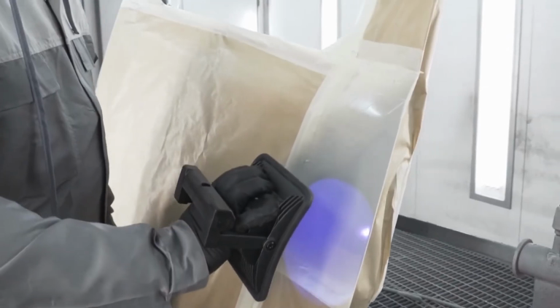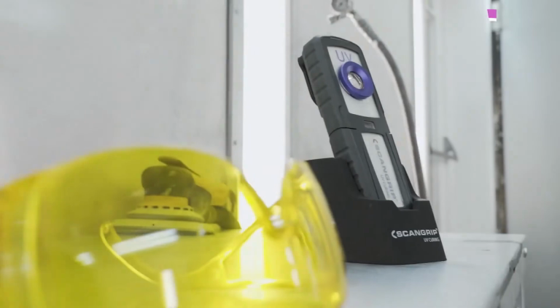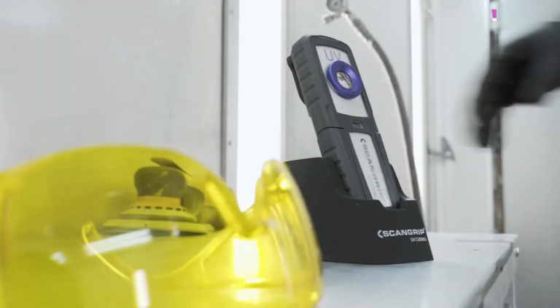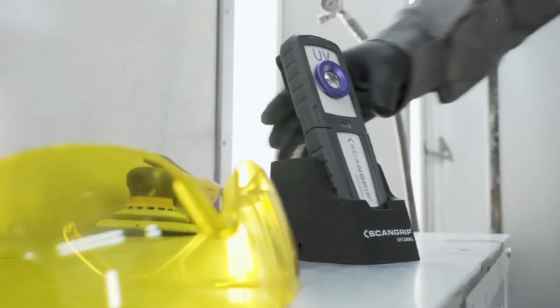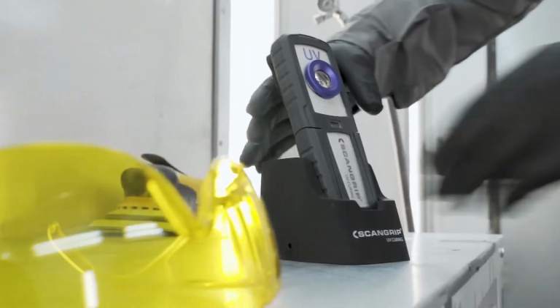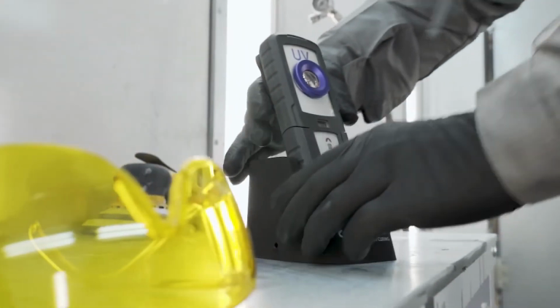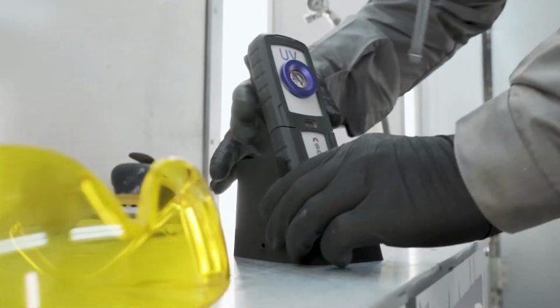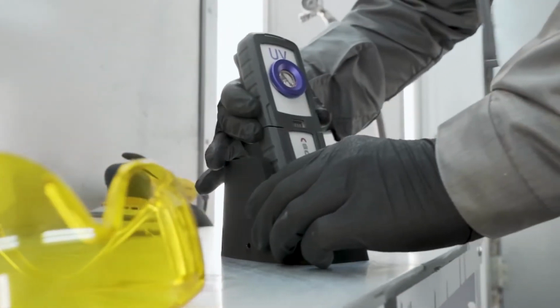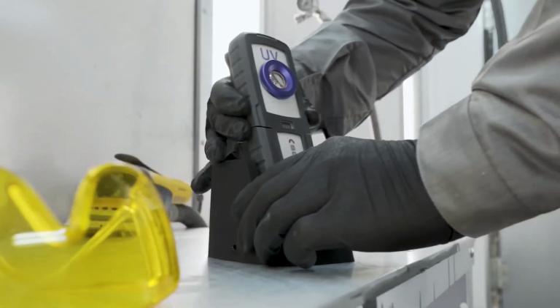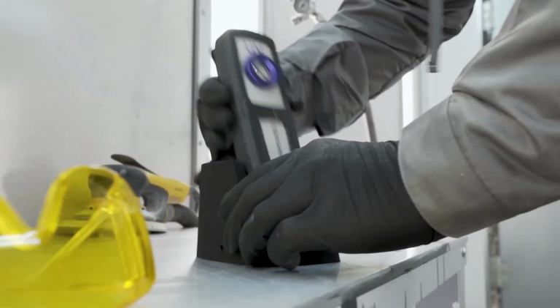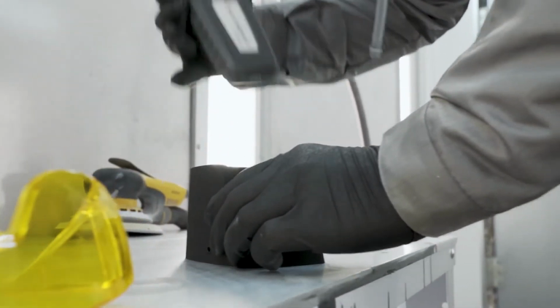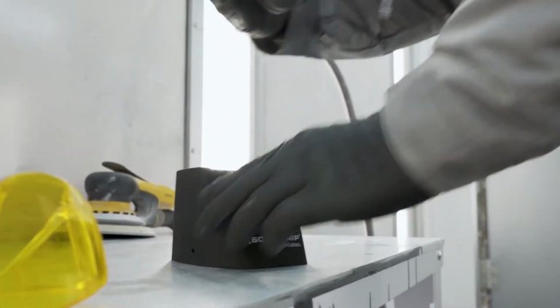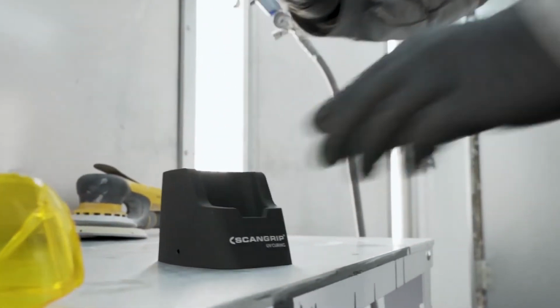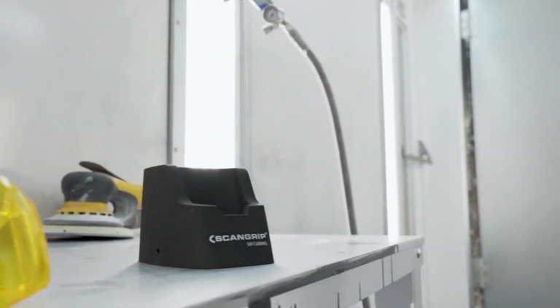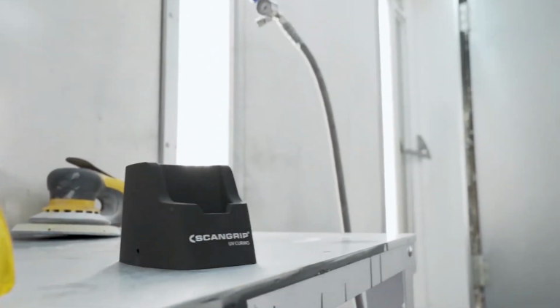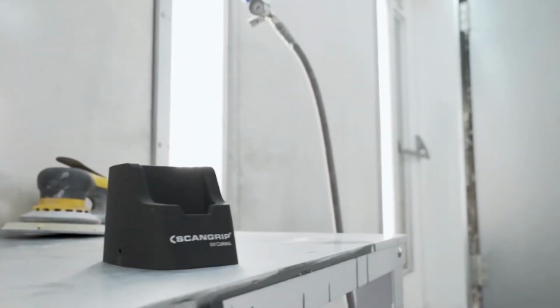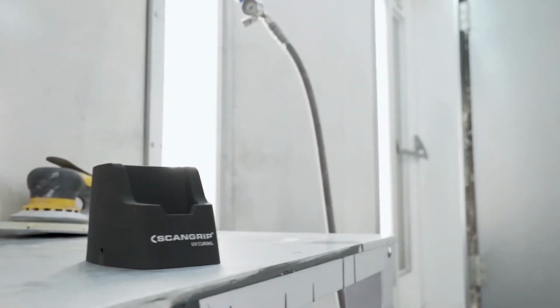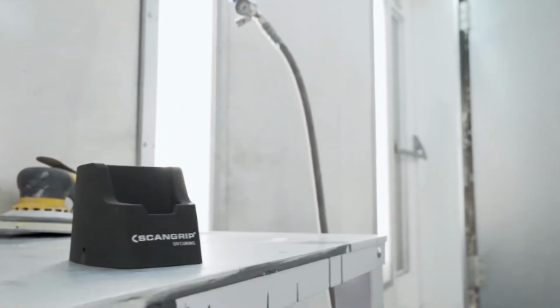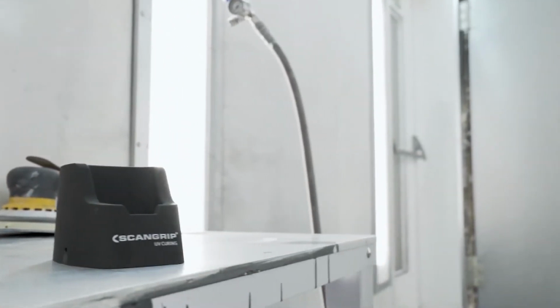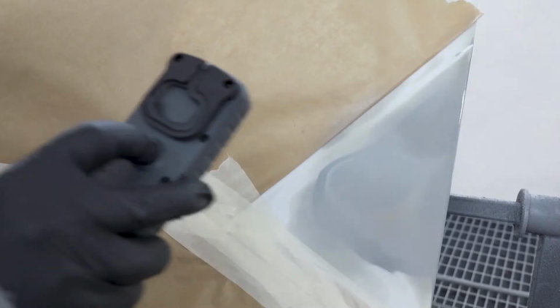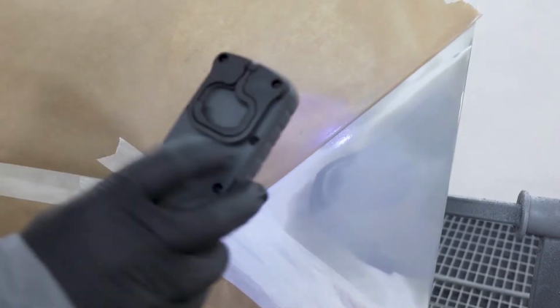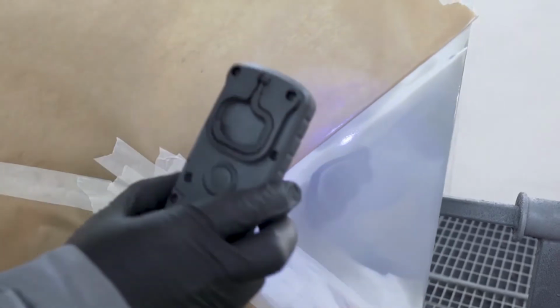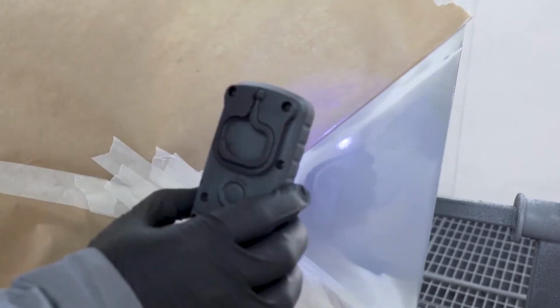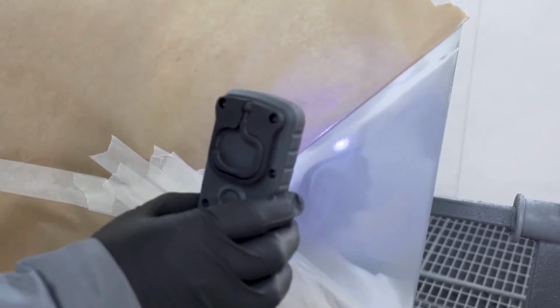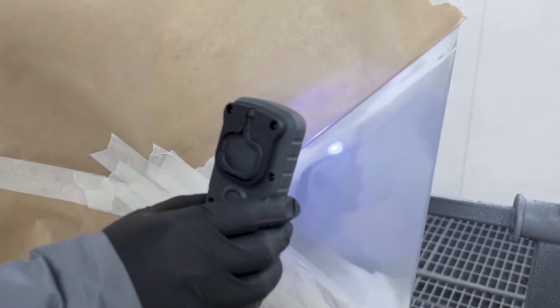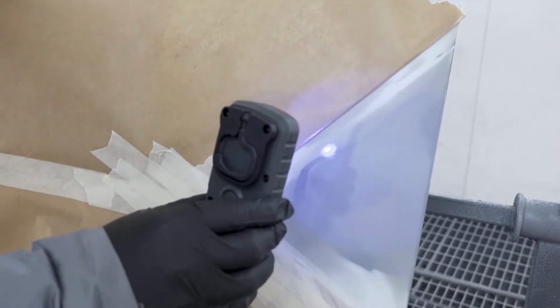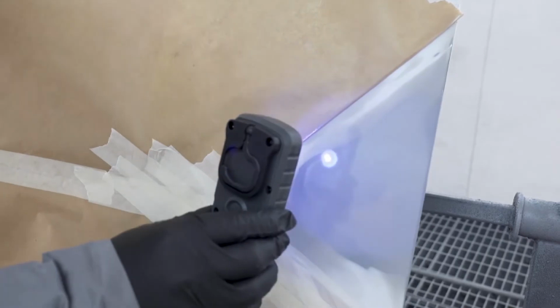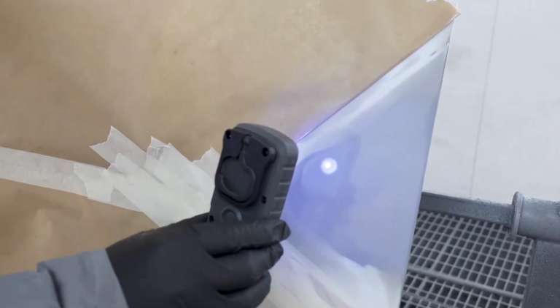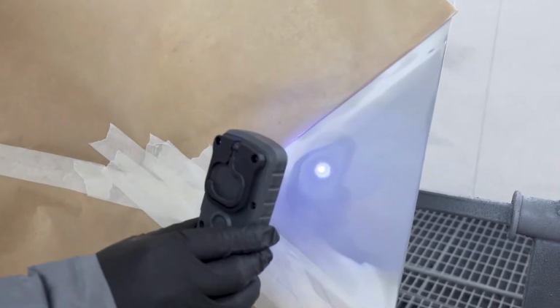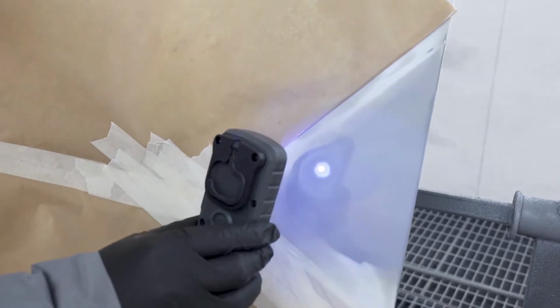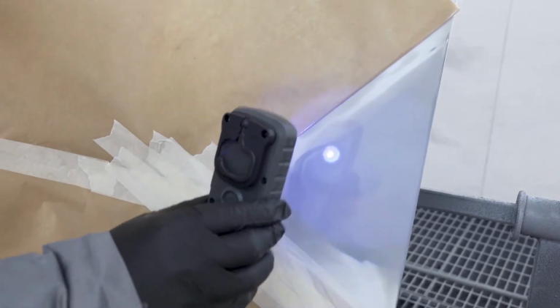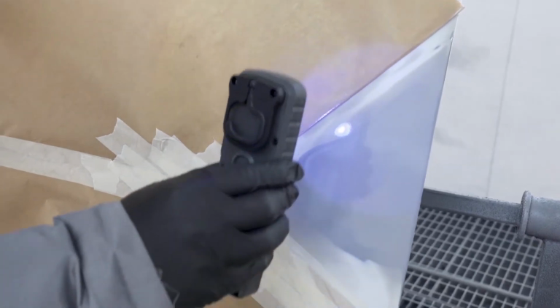The rechargeable handheld UV light is perfect for small and medium cure areas.